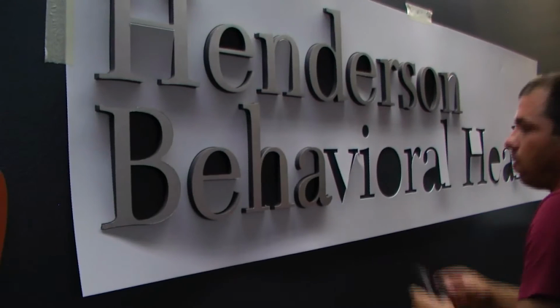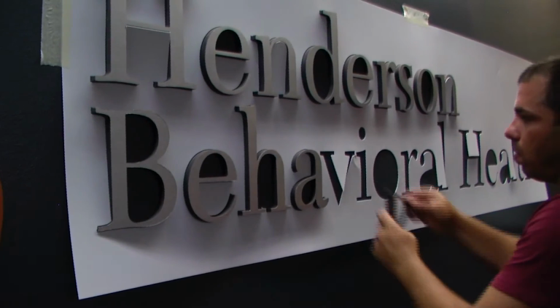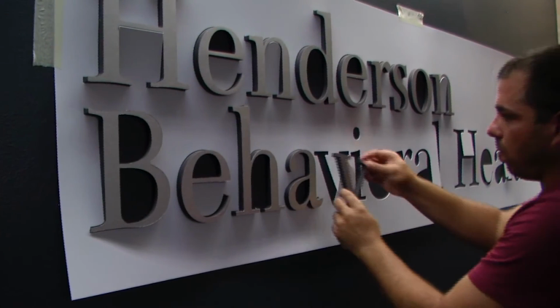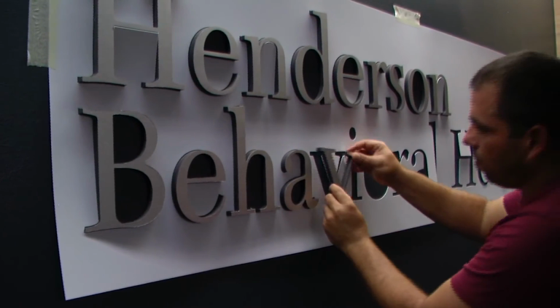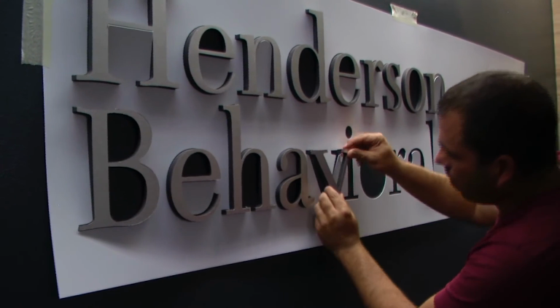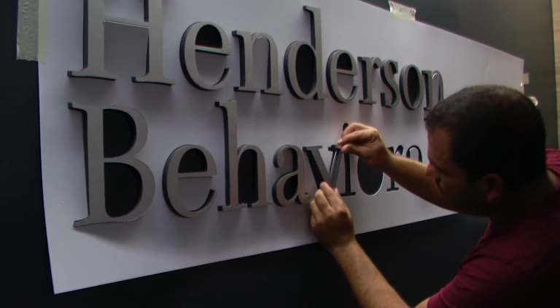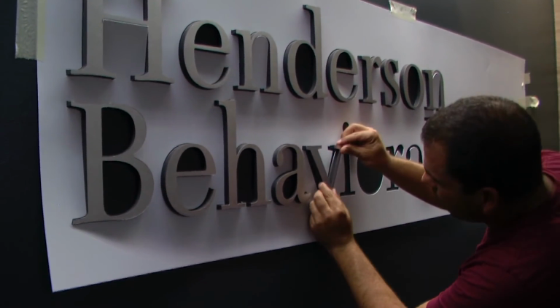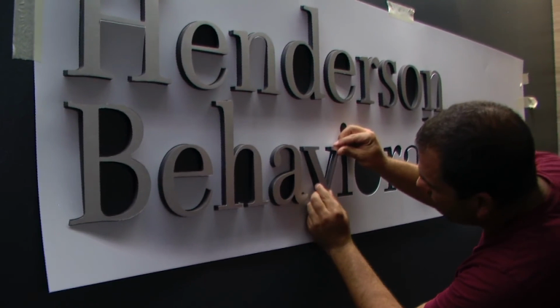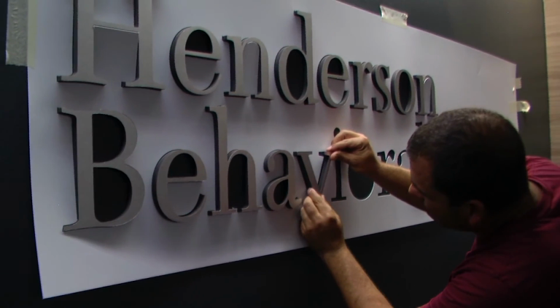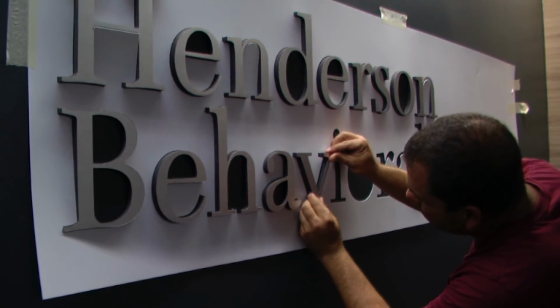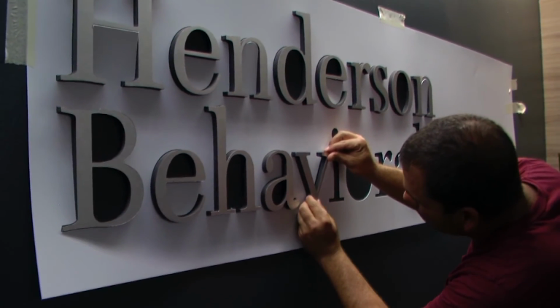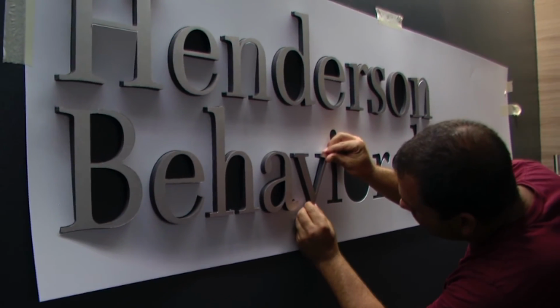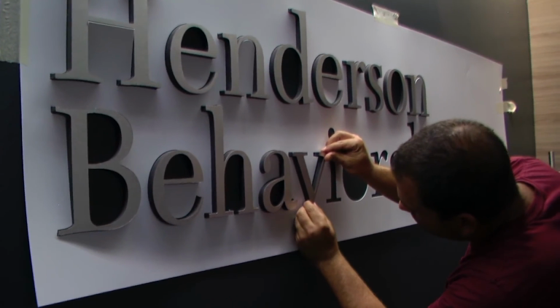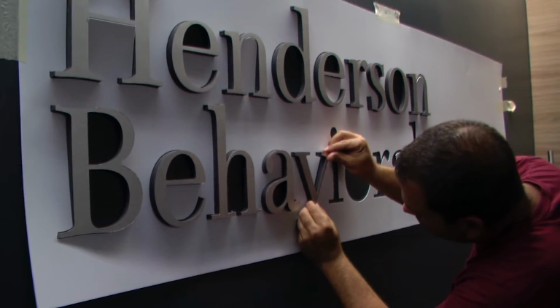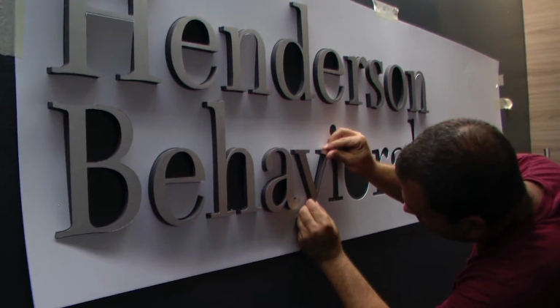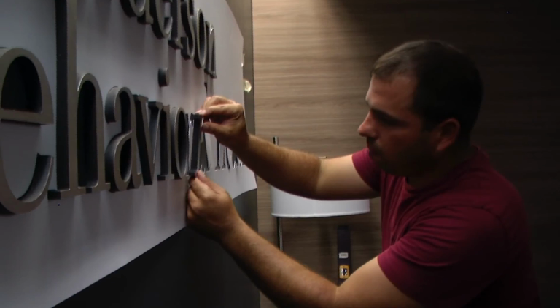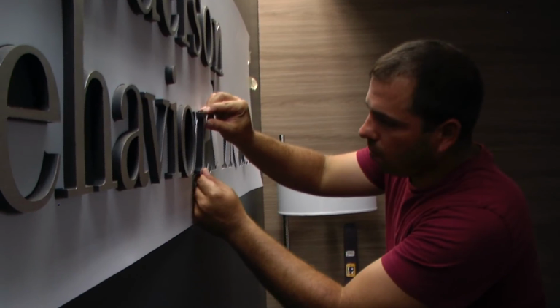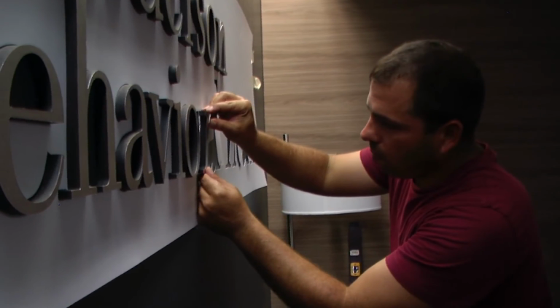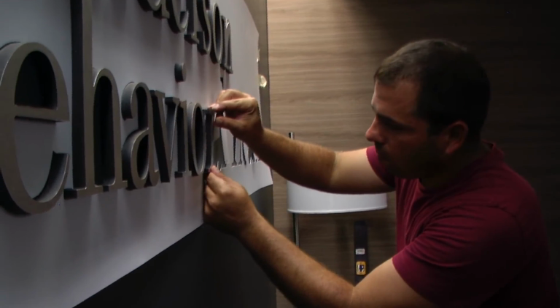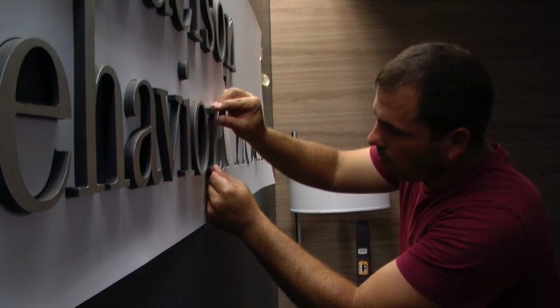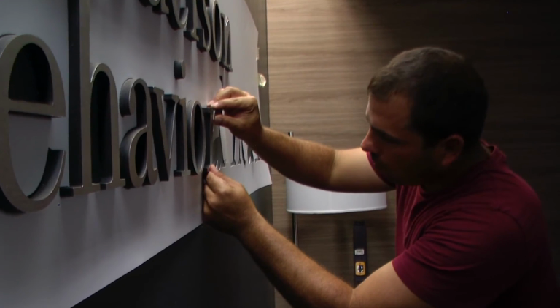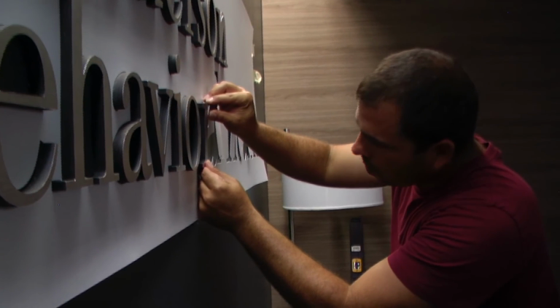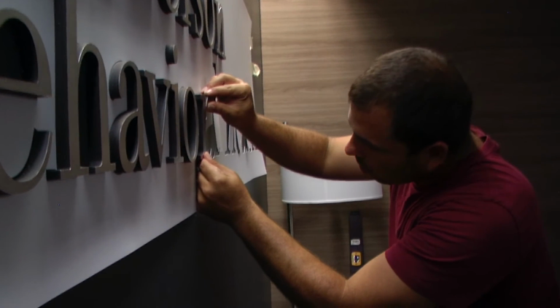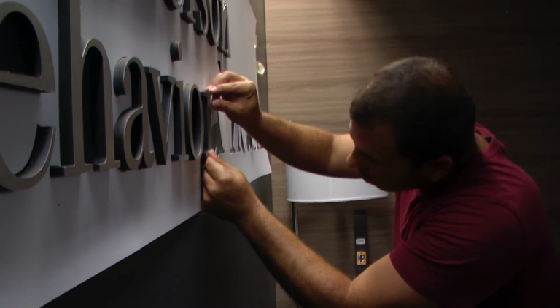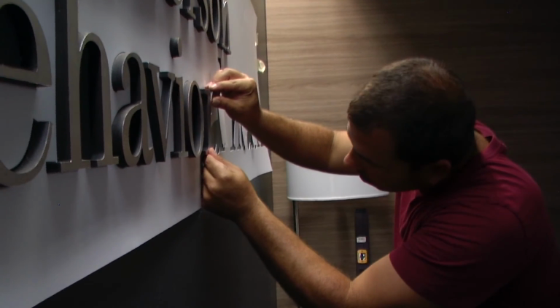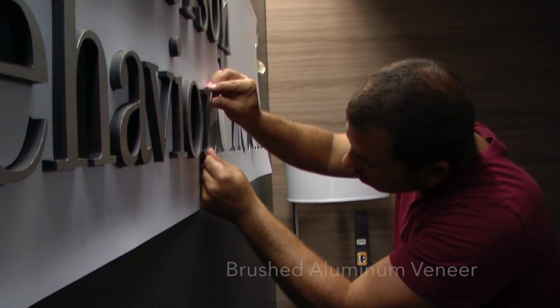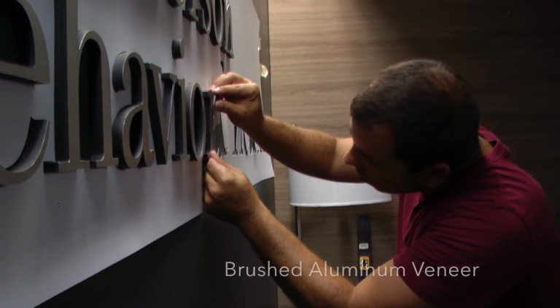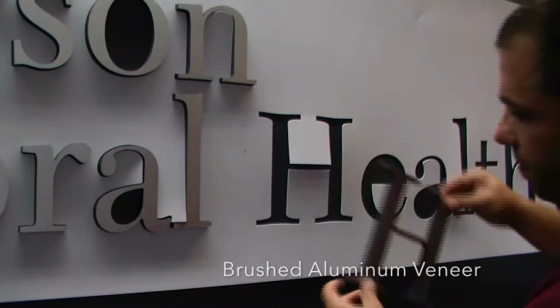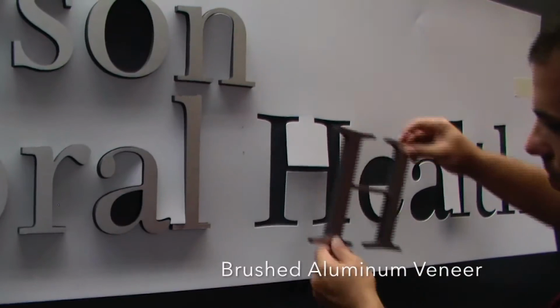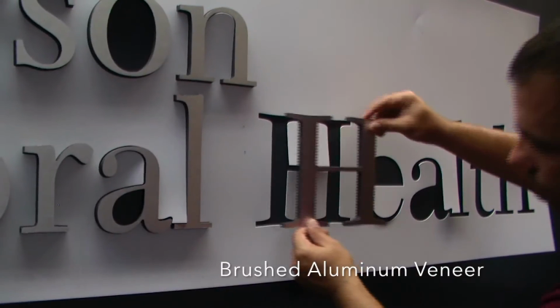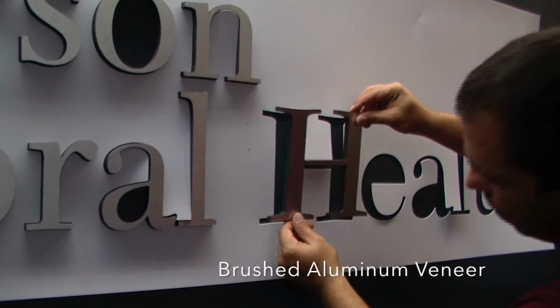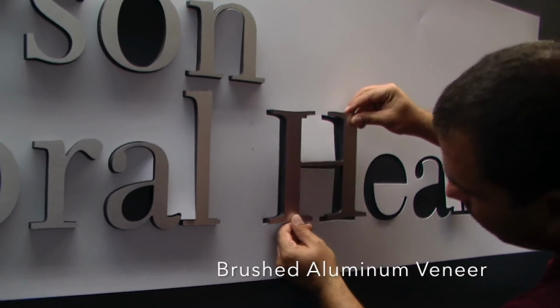These lobby letters are also precision cut from half-inch PVC, except these letters have a brushed aluminum veneer.